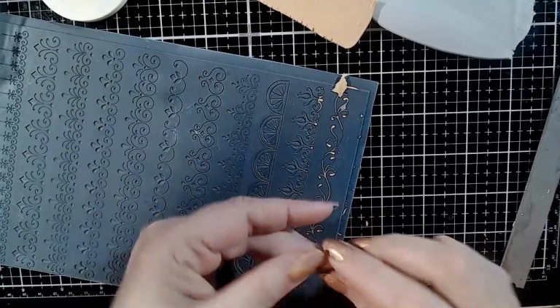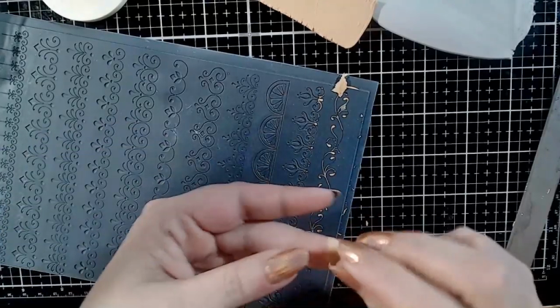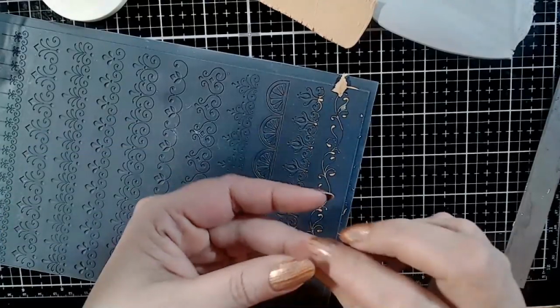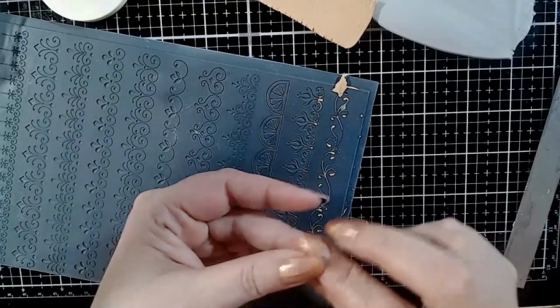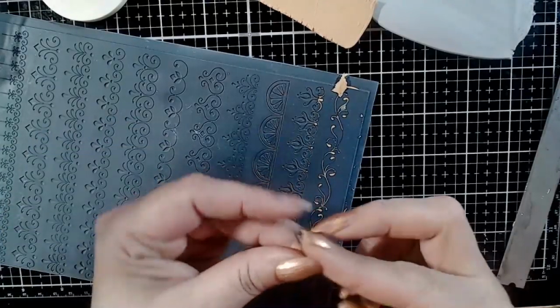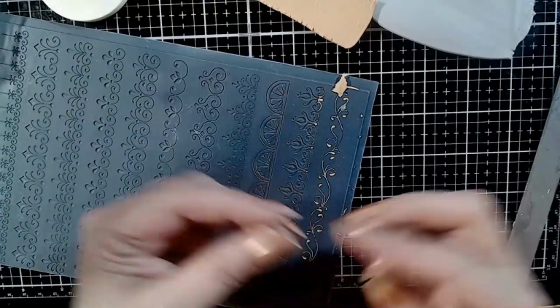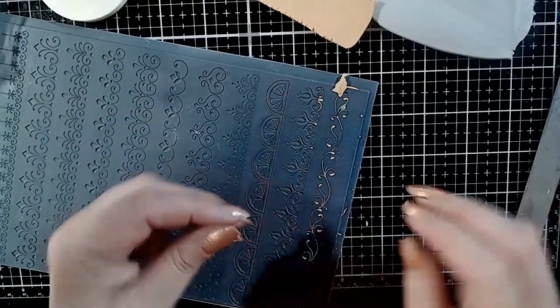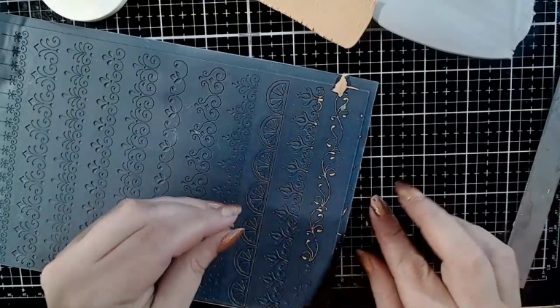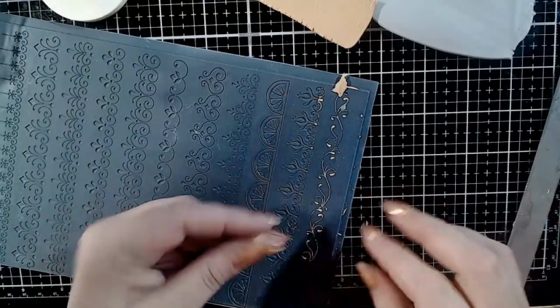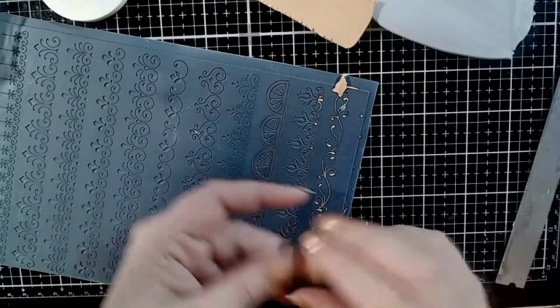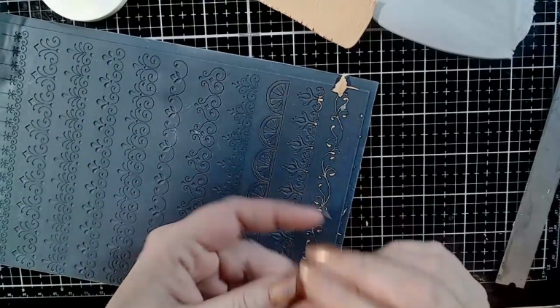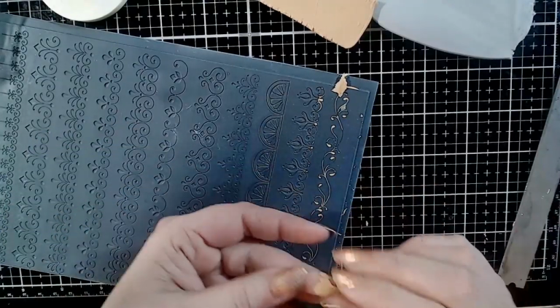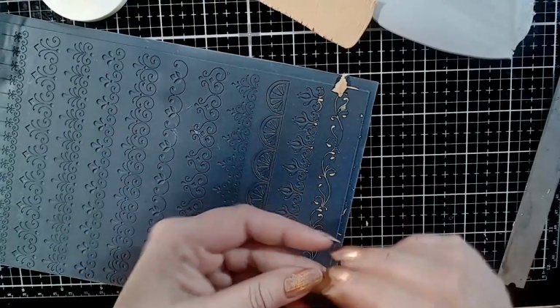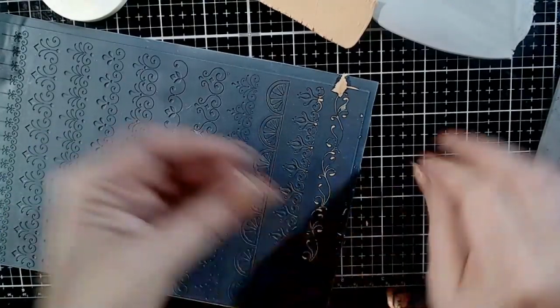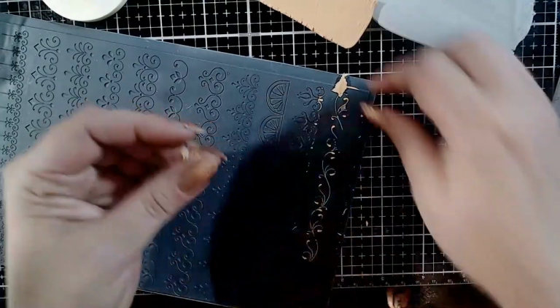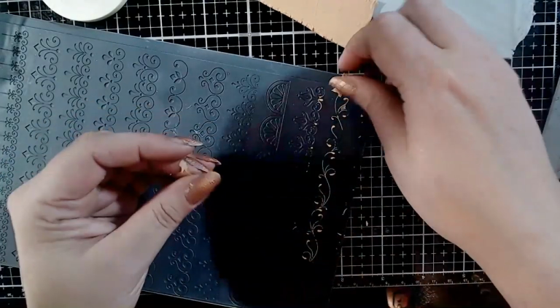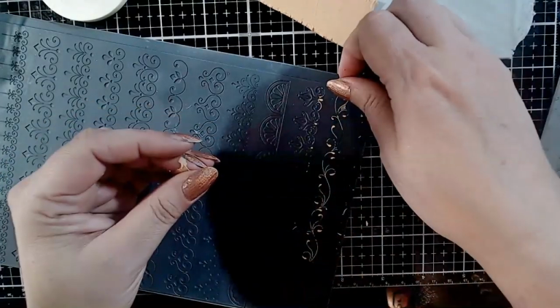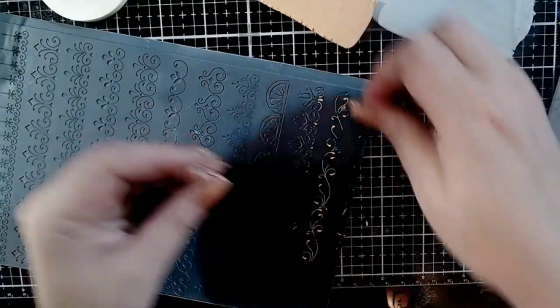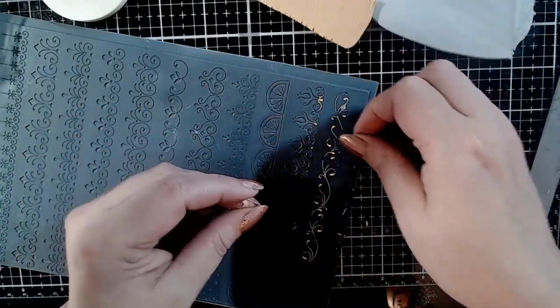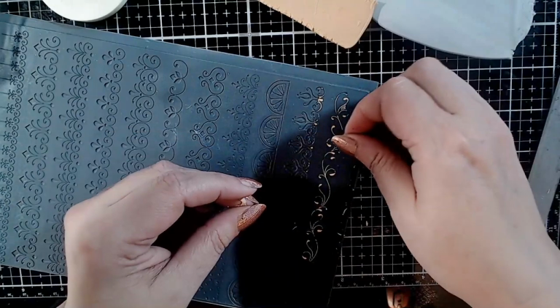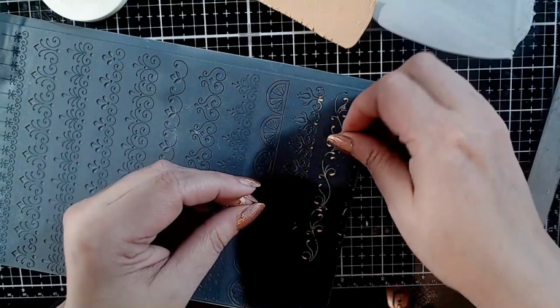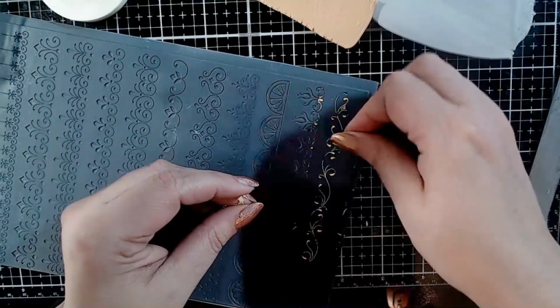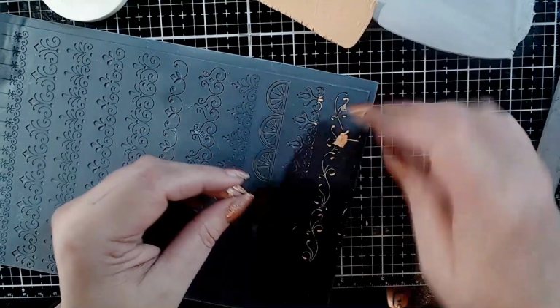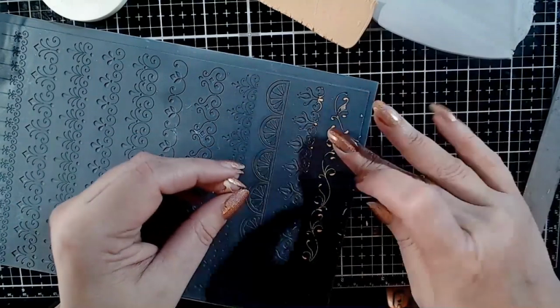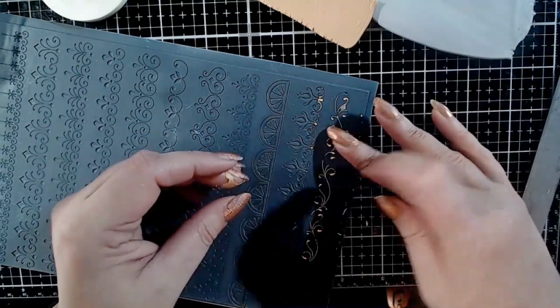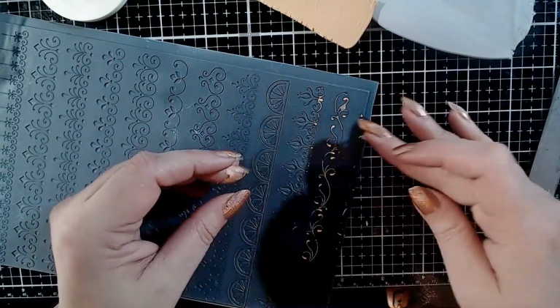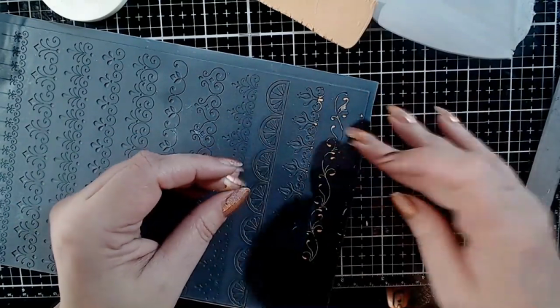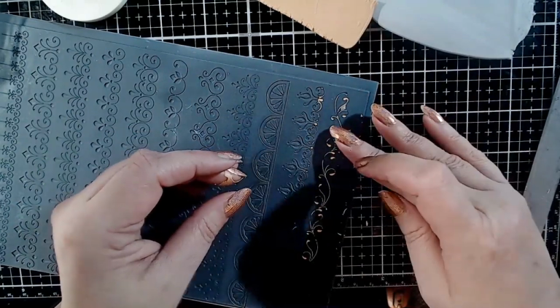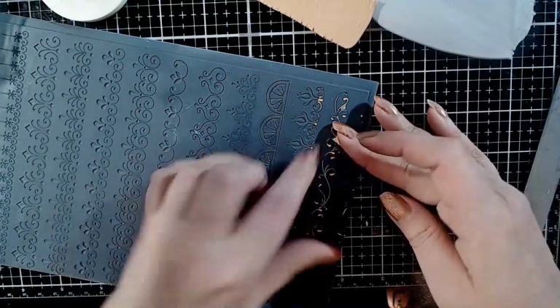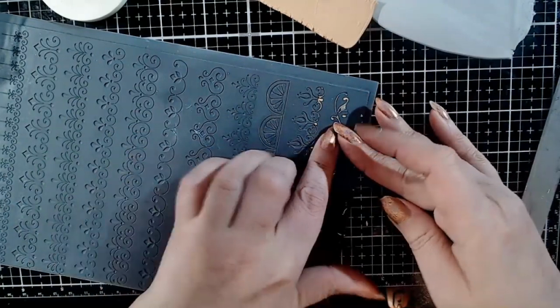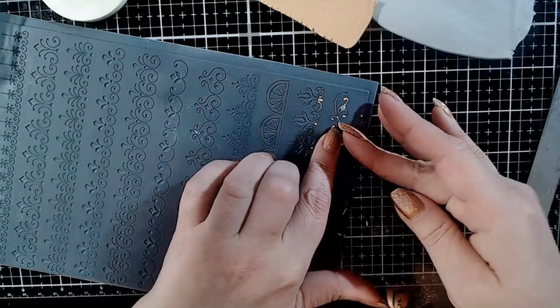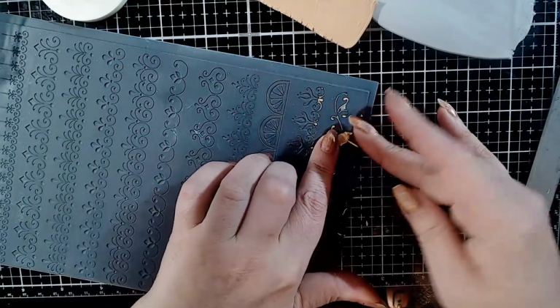You might want to go back with little bits of clay to fill tiny spots that might not have been filled.